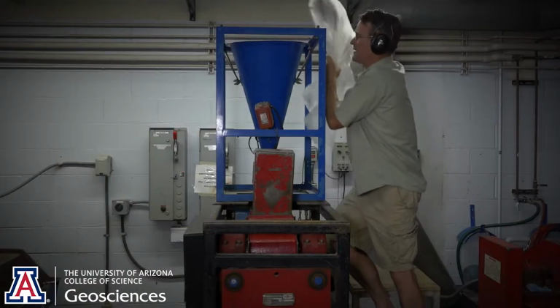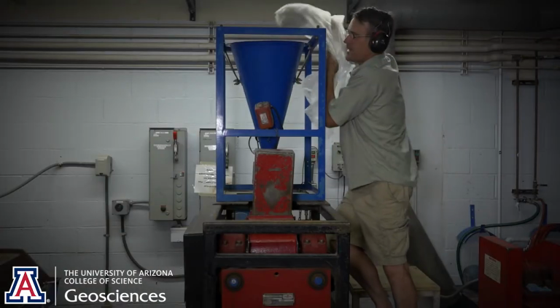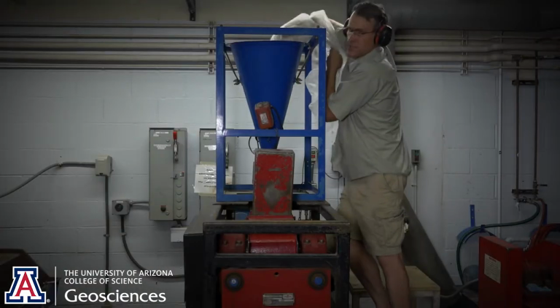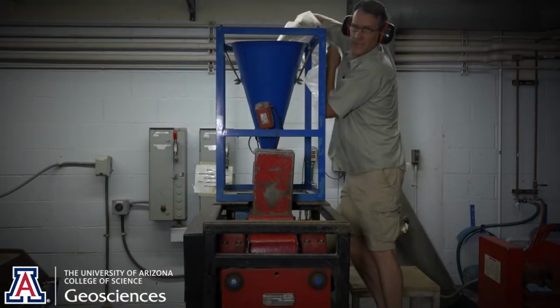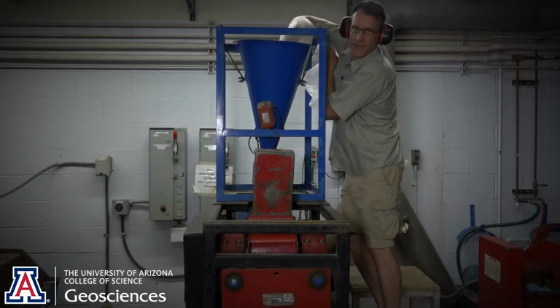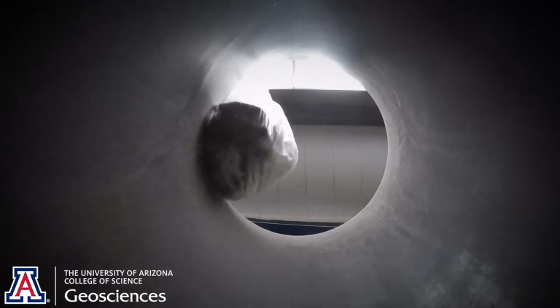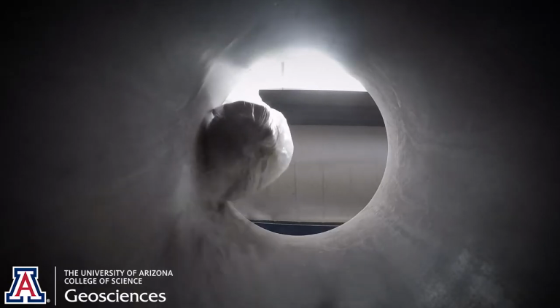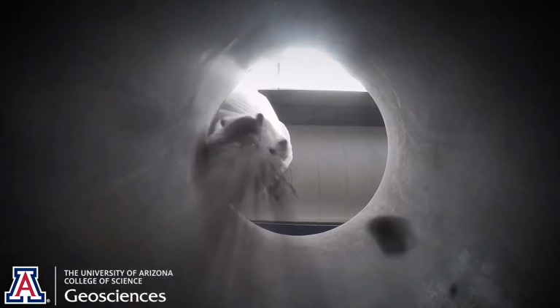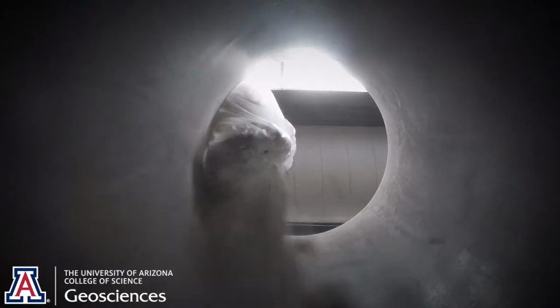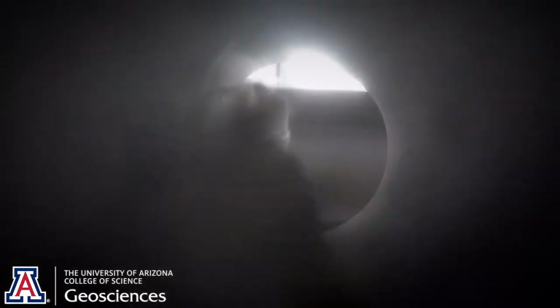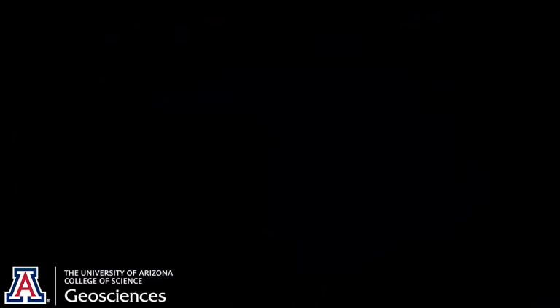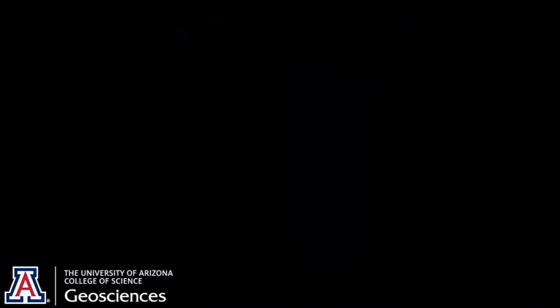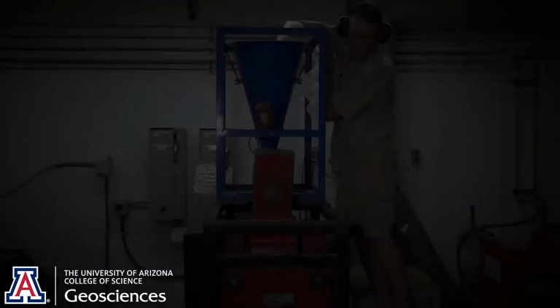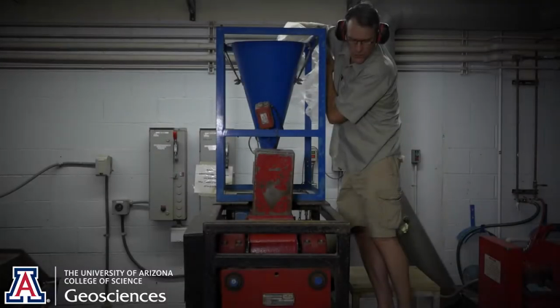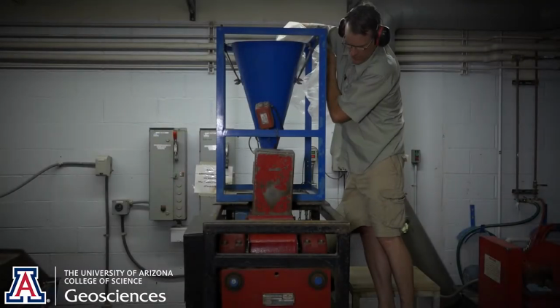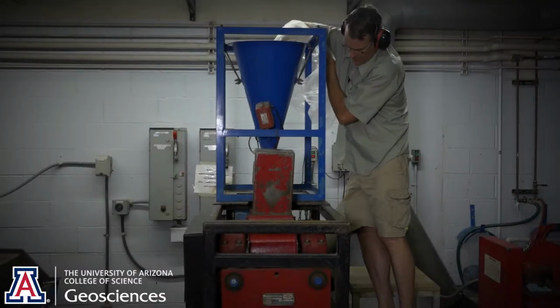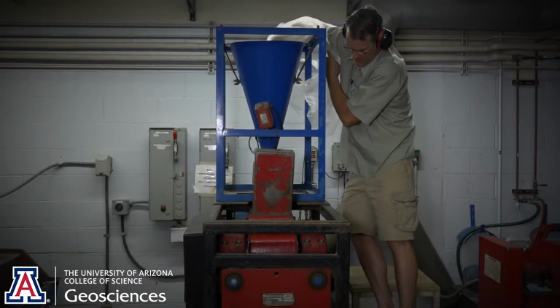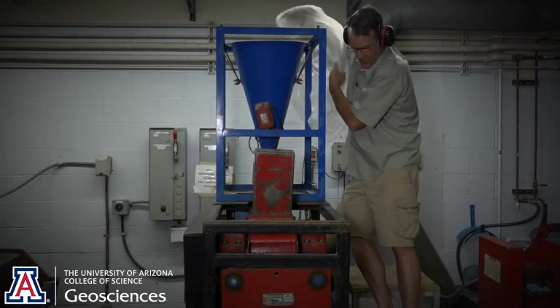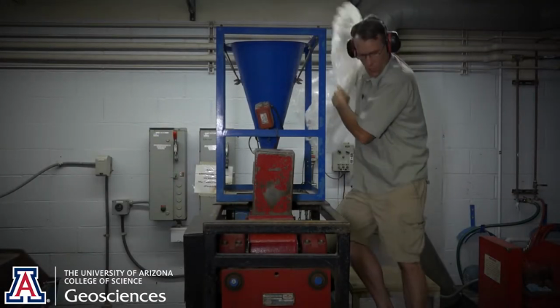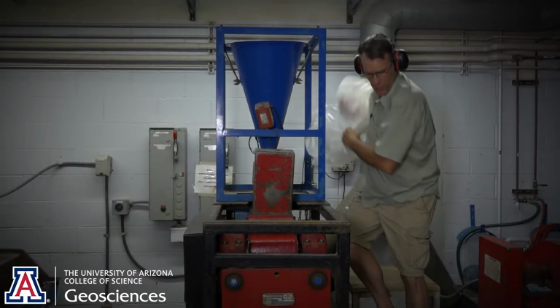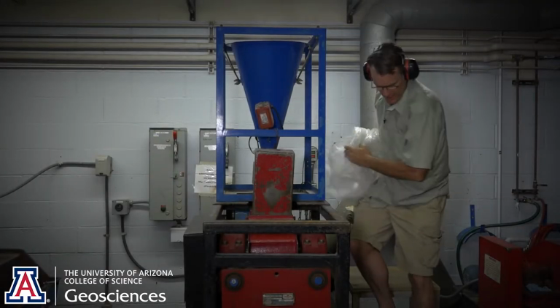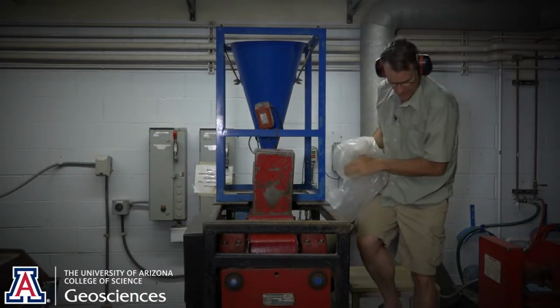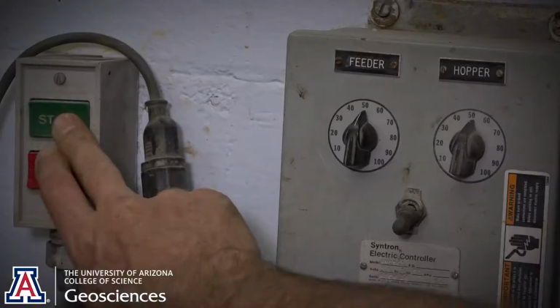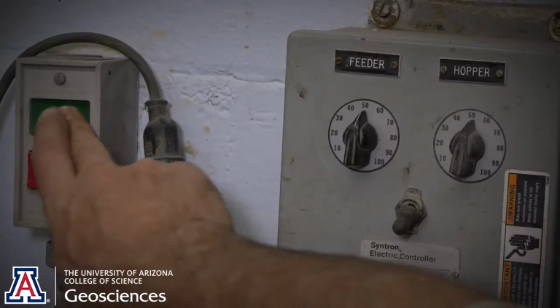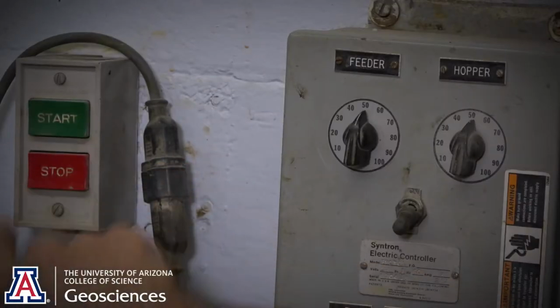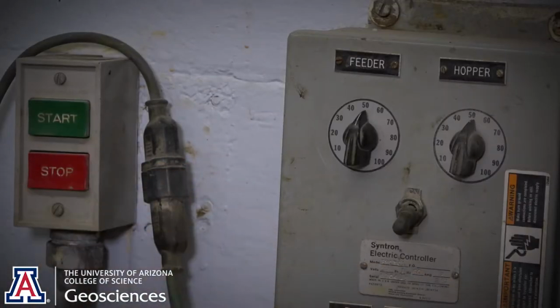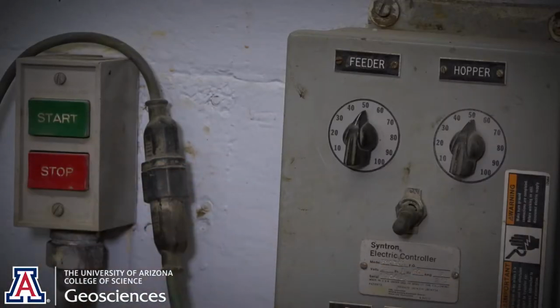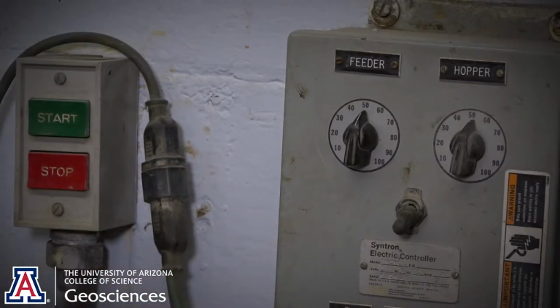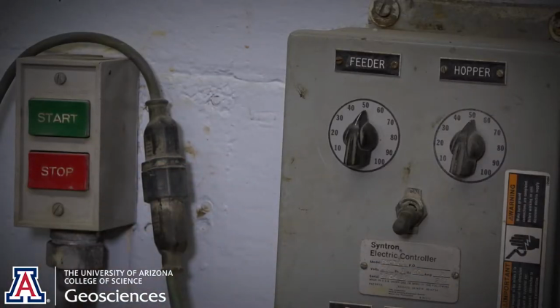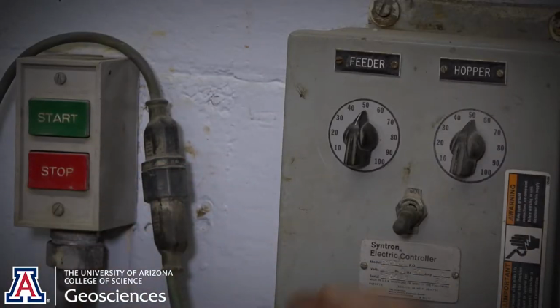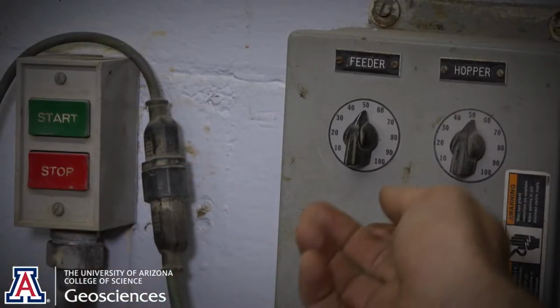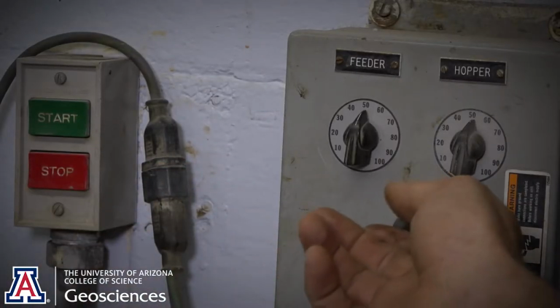Next, we dump it into a pulverizer chute, and the goal here is to take it down into the sand.